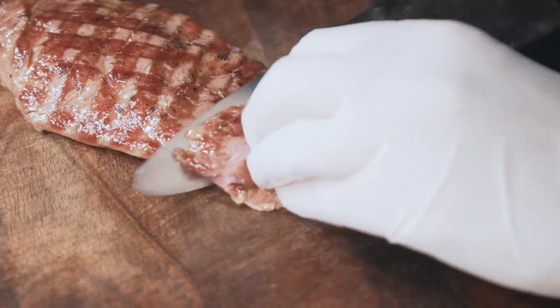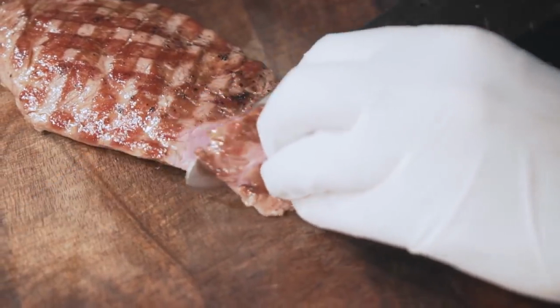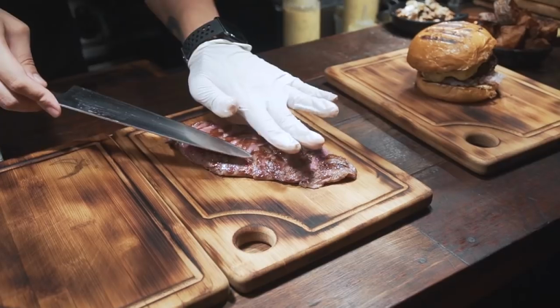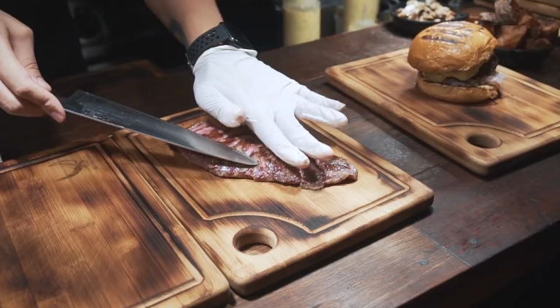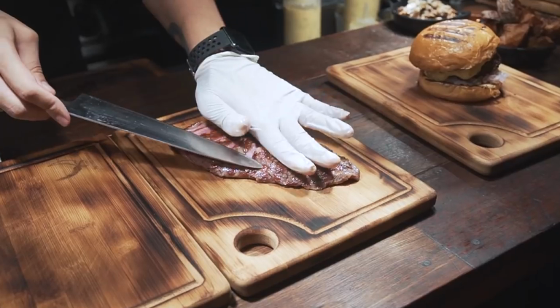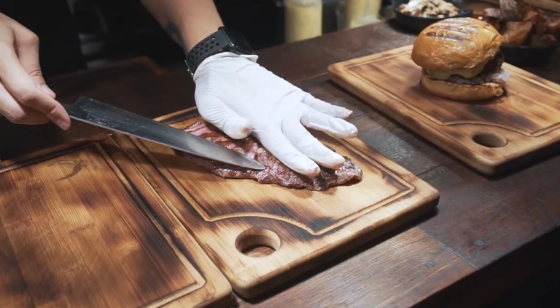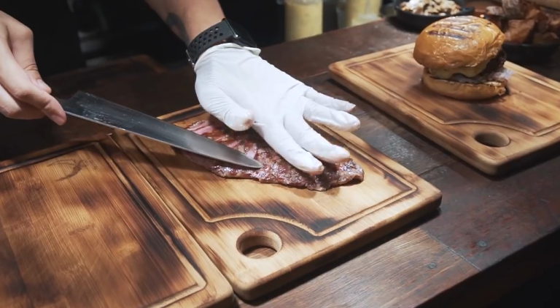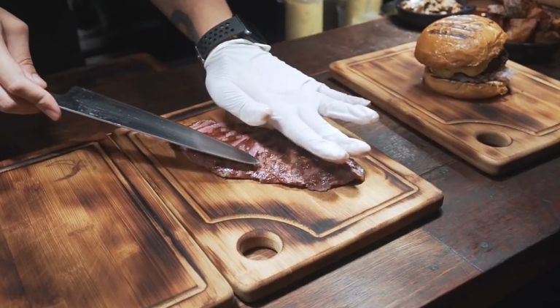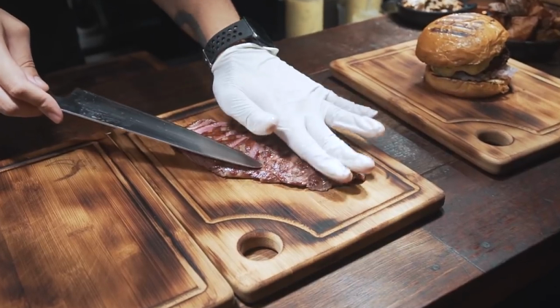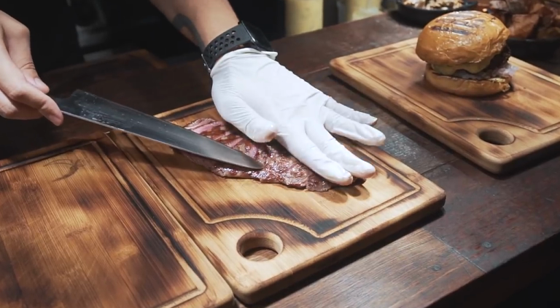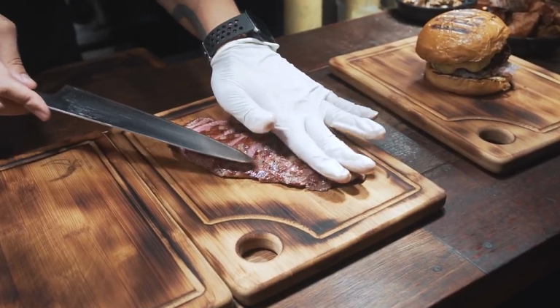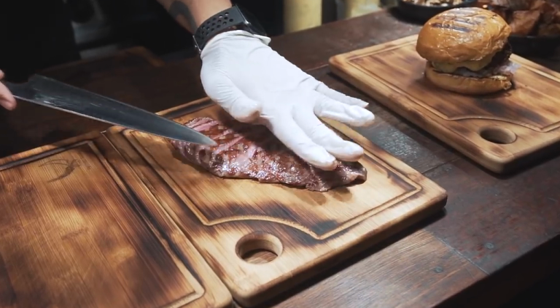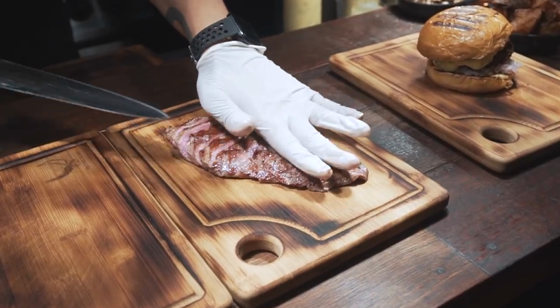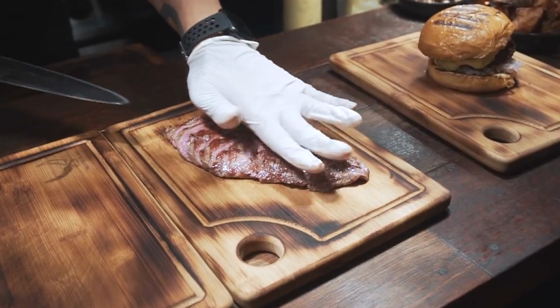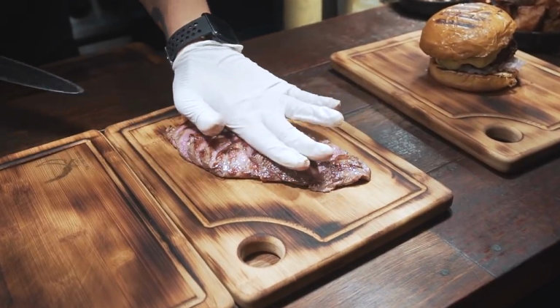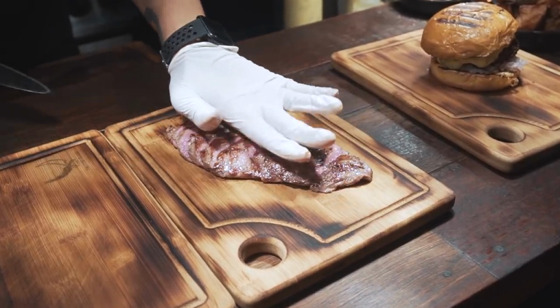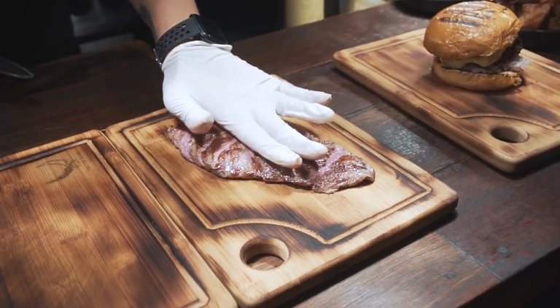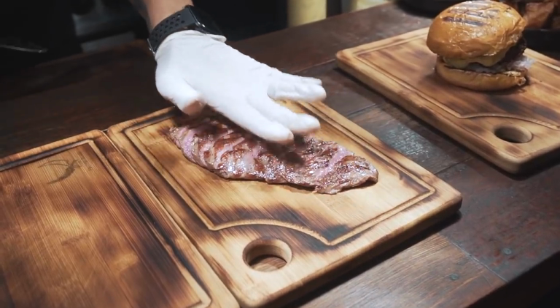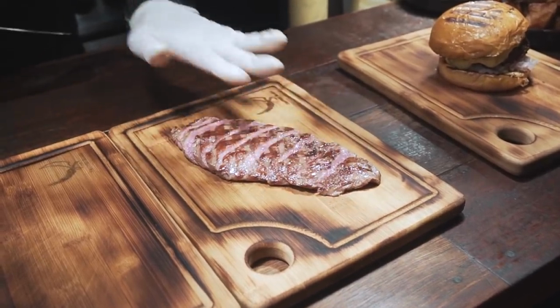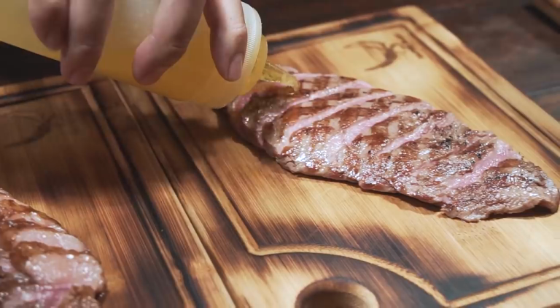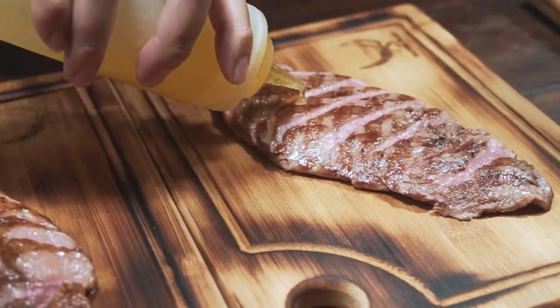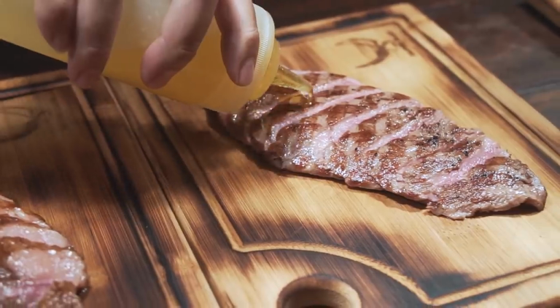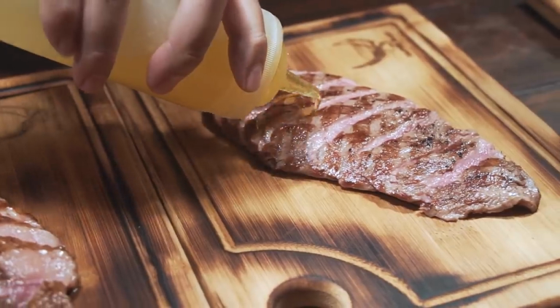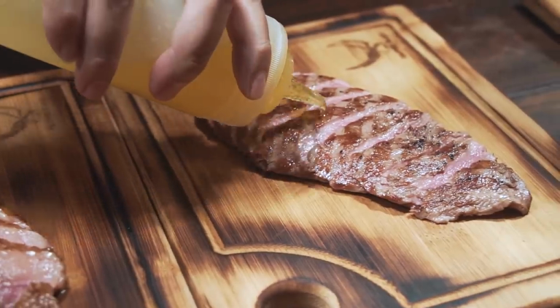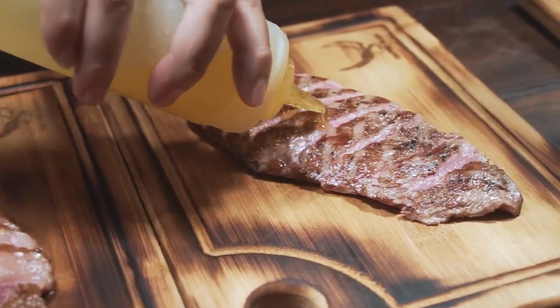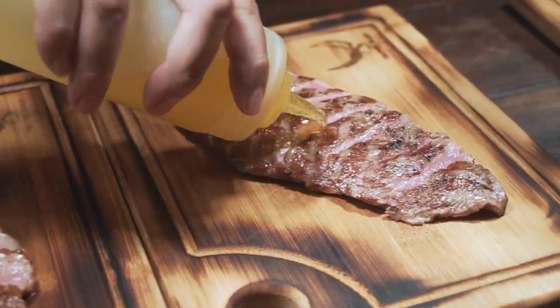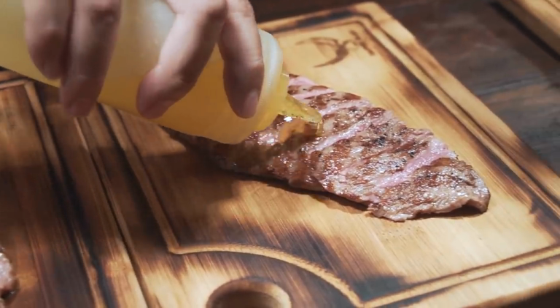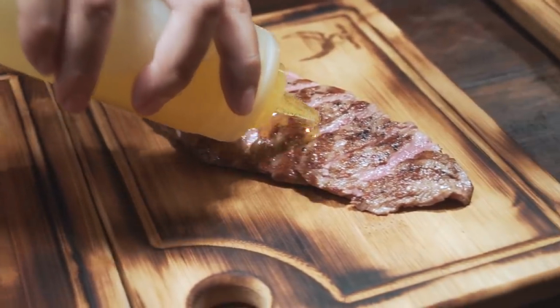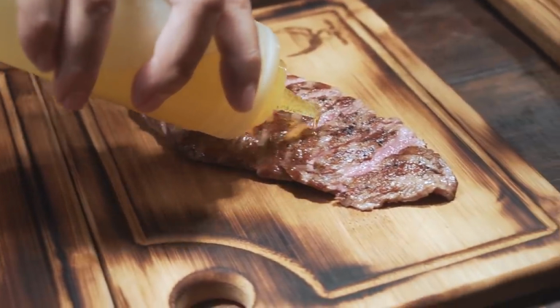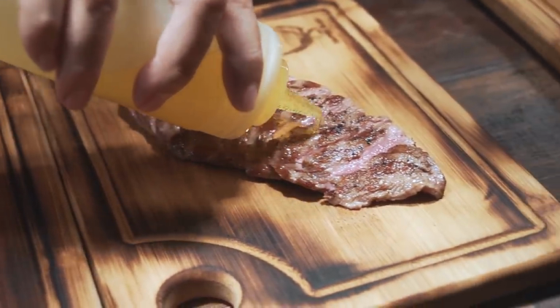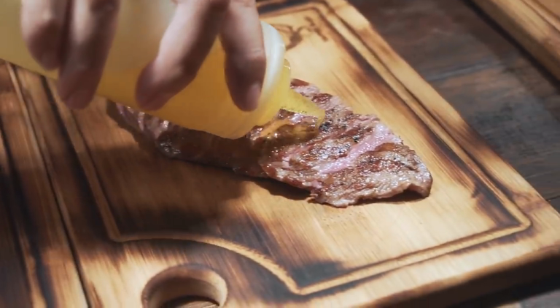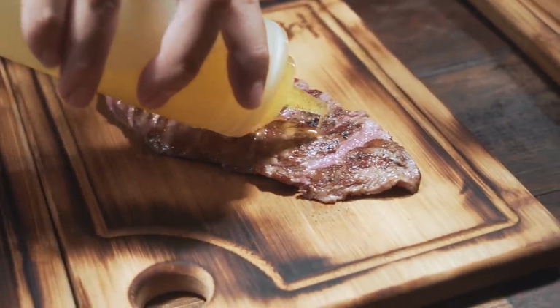The Feather Blade is not so common as a steak cut, but the way that they prepare it and the way that they cook it — it's perfect, it's fantastic.